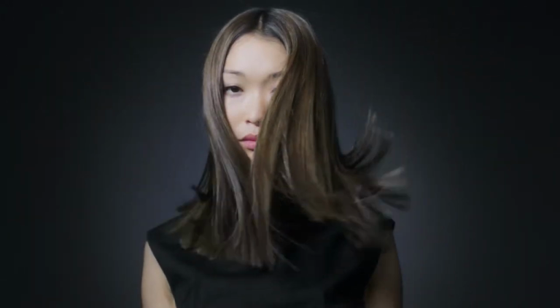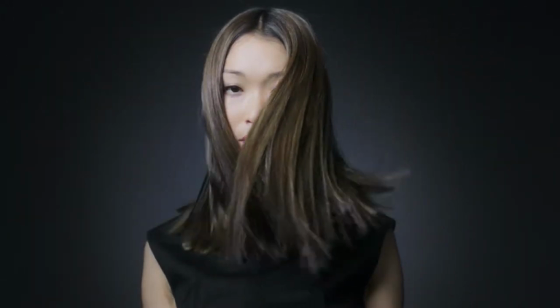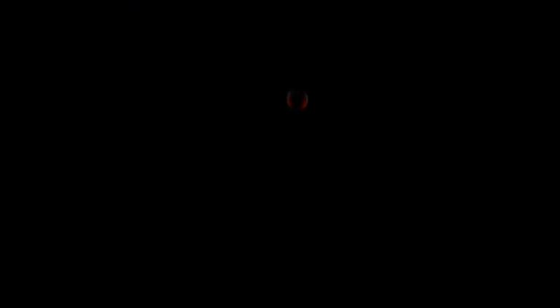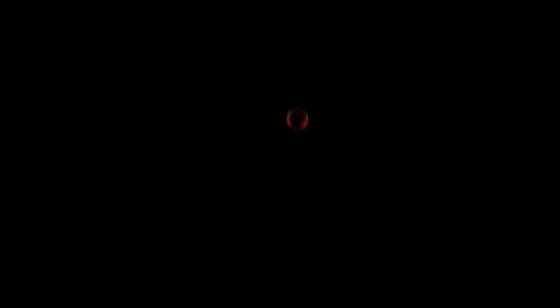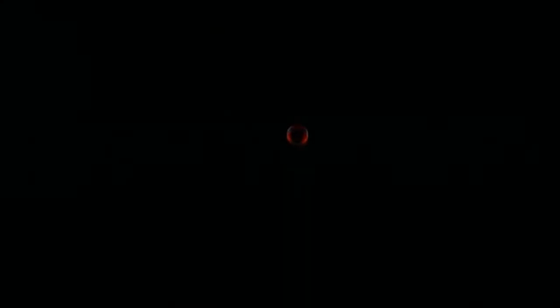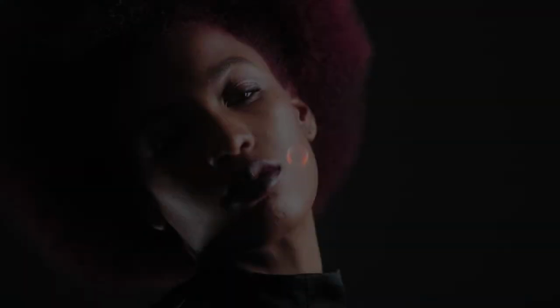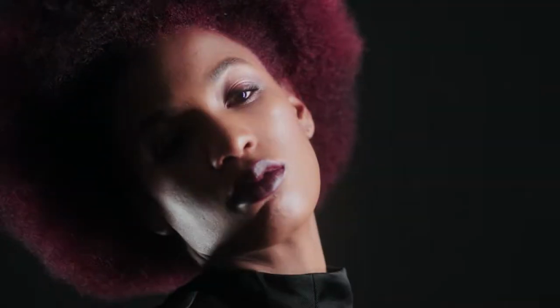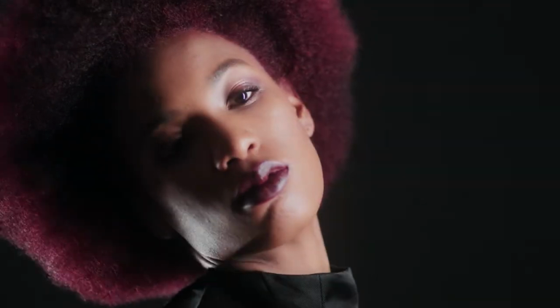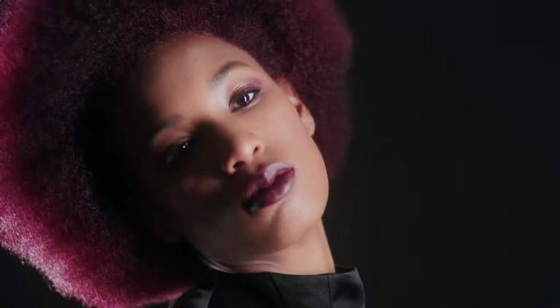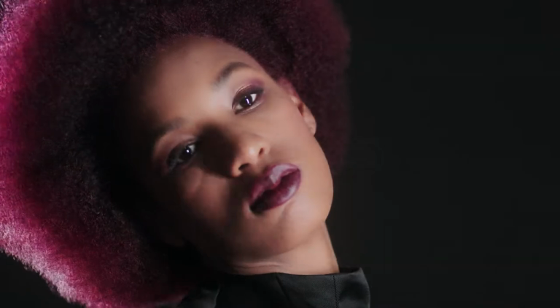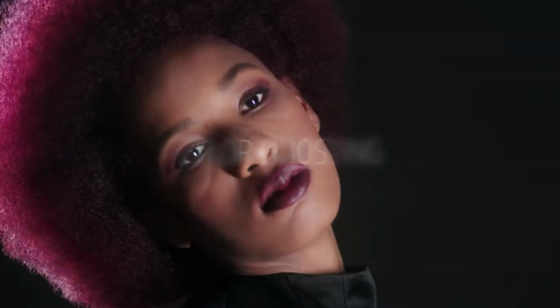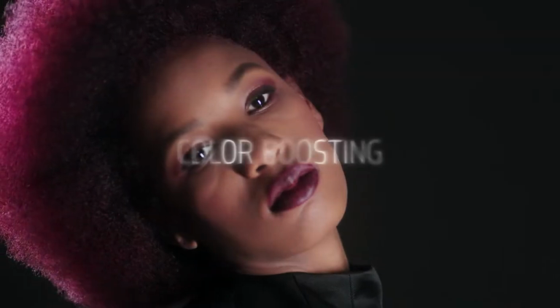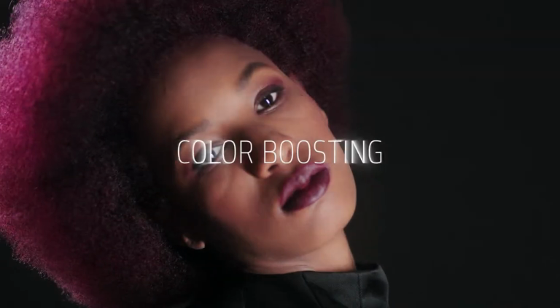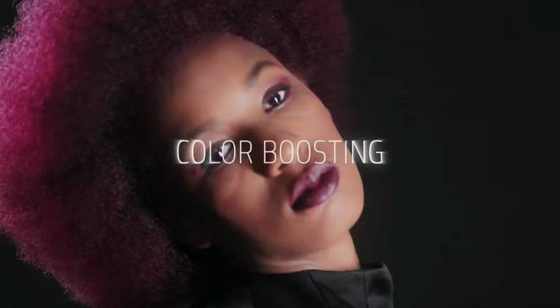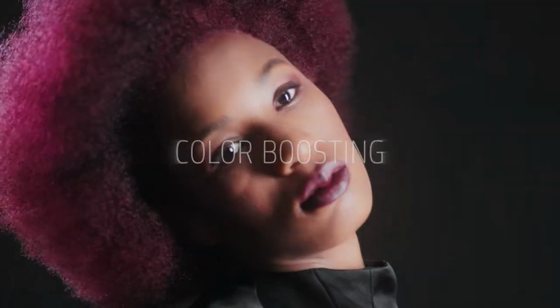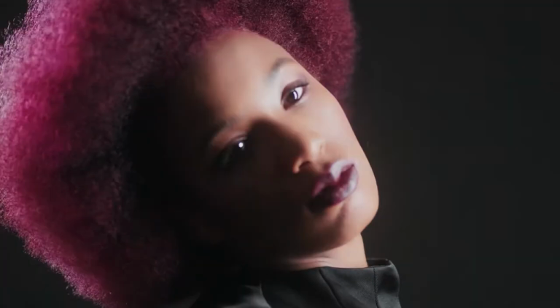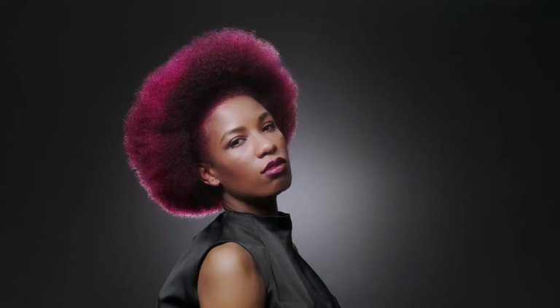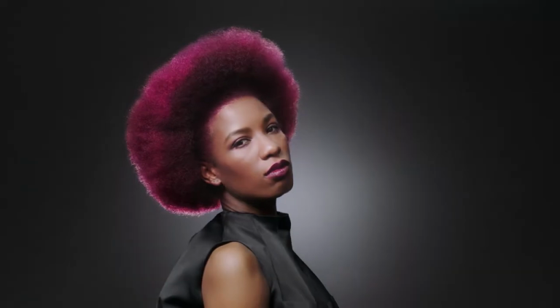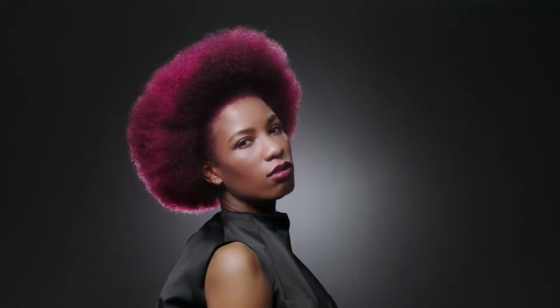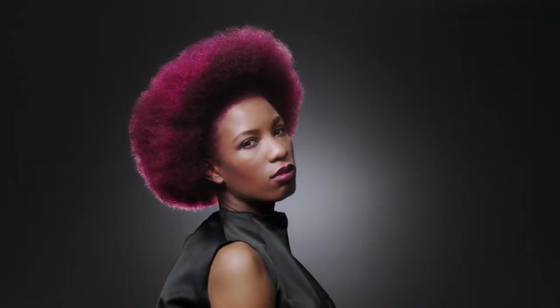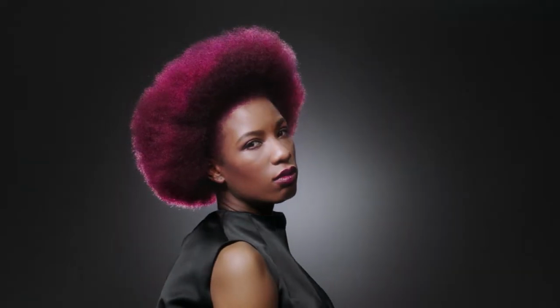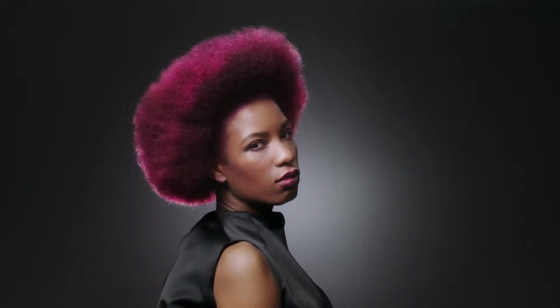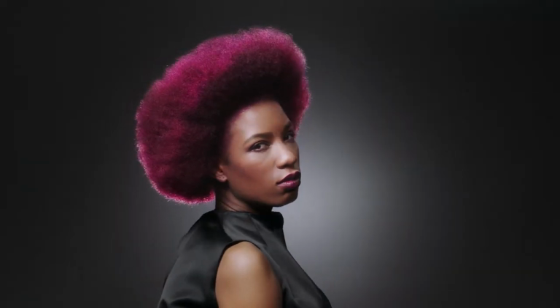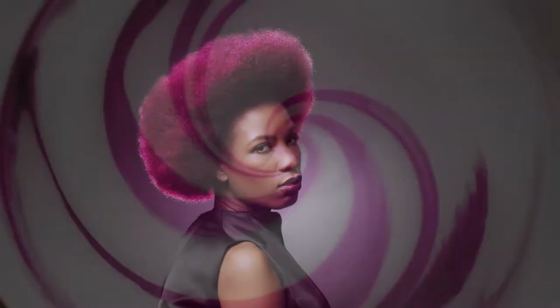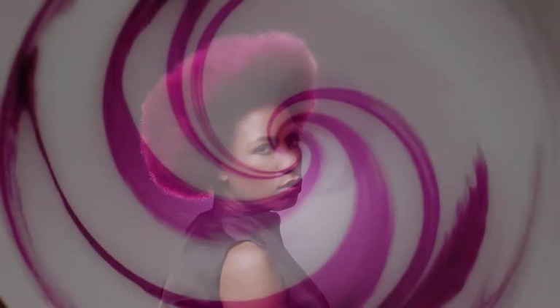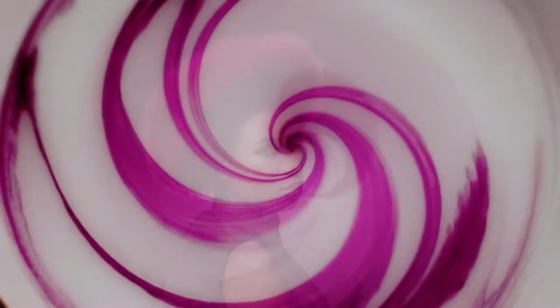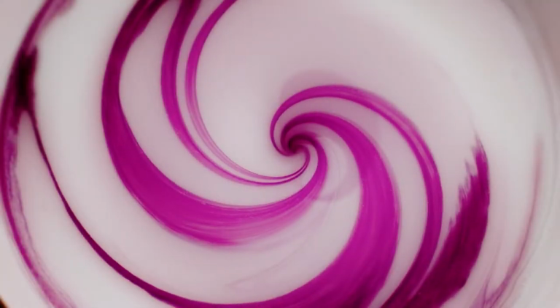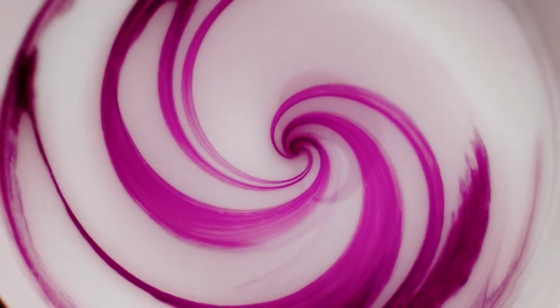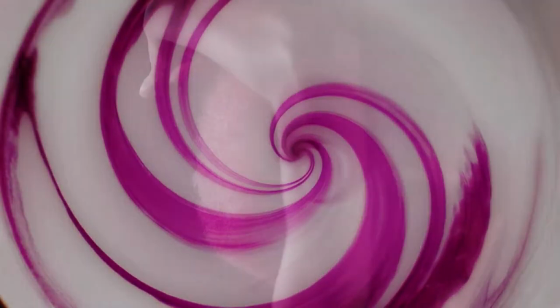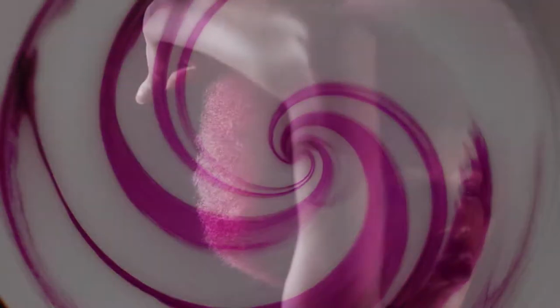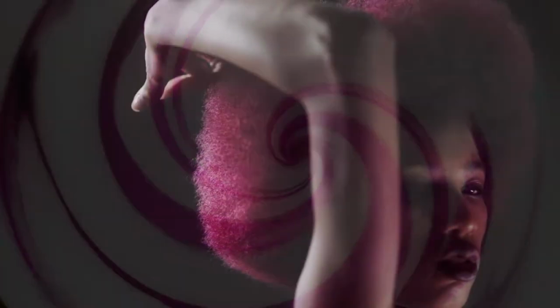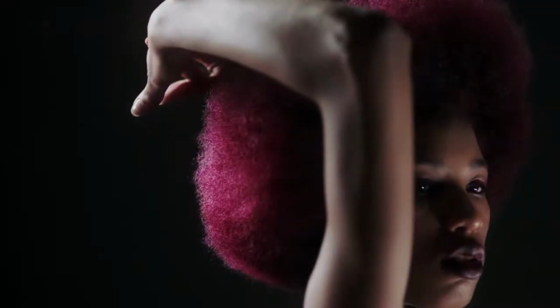For pure intensity, there's nothing like the color boosting service. Amazing show-stopping intensity.